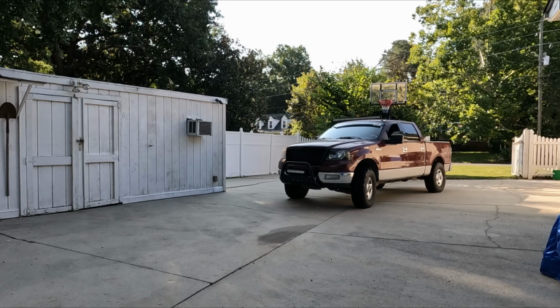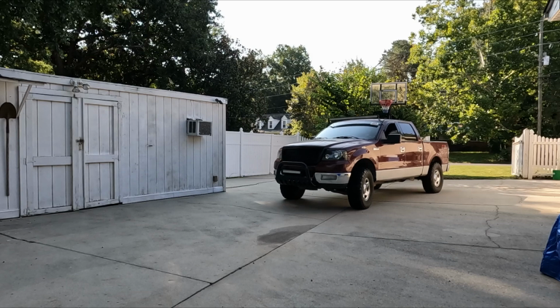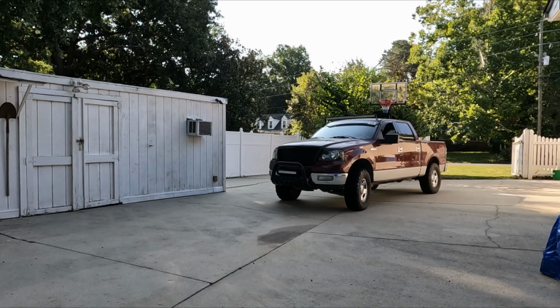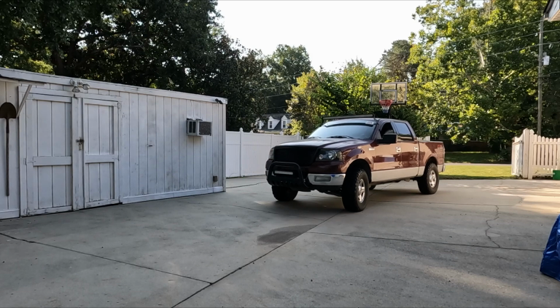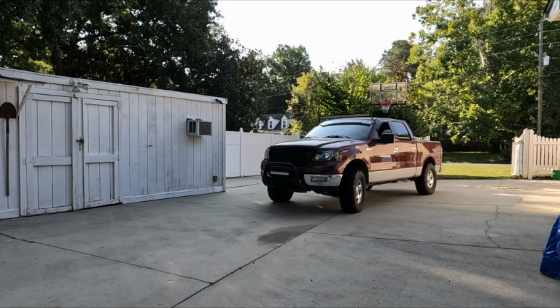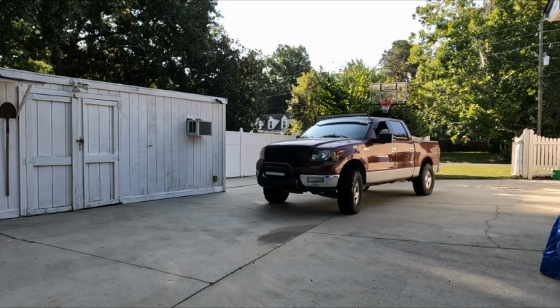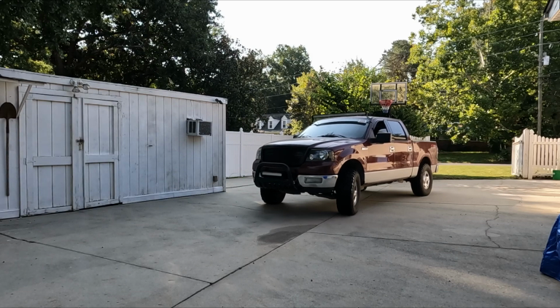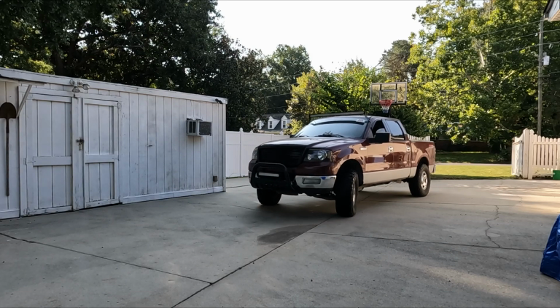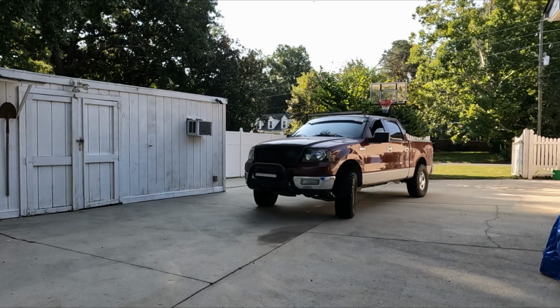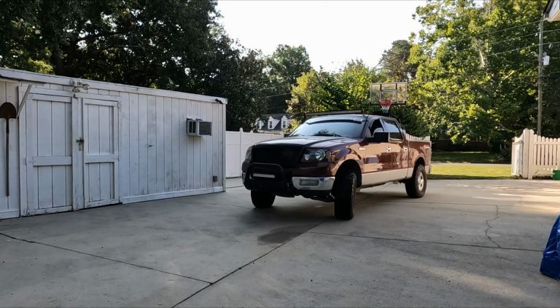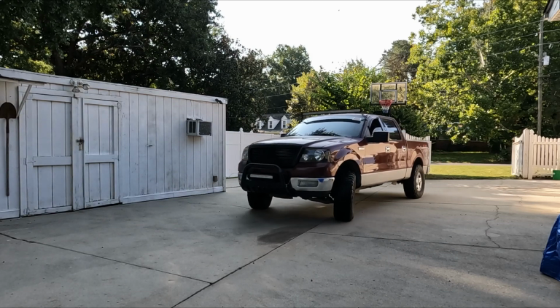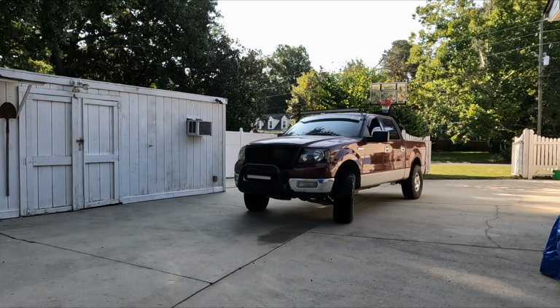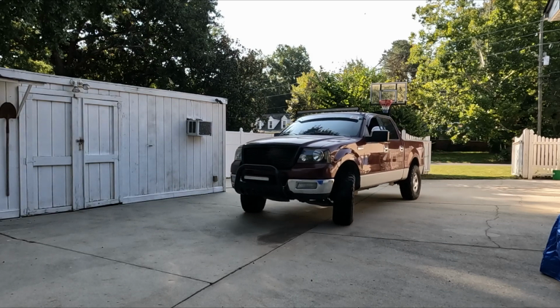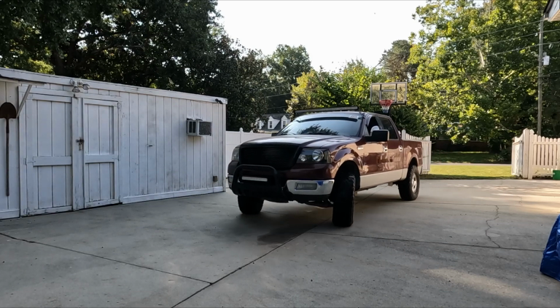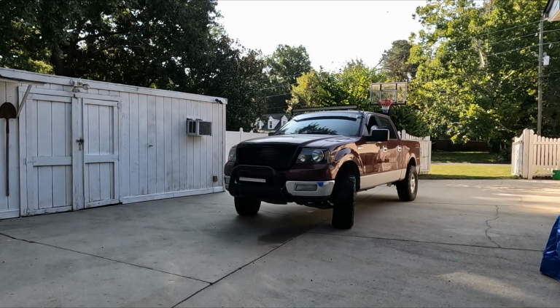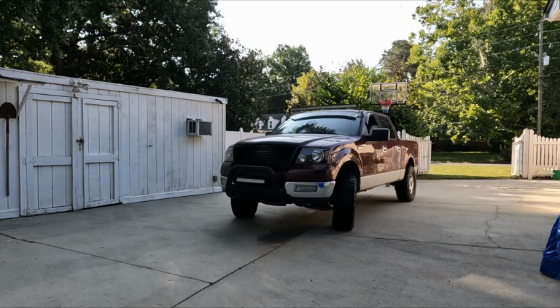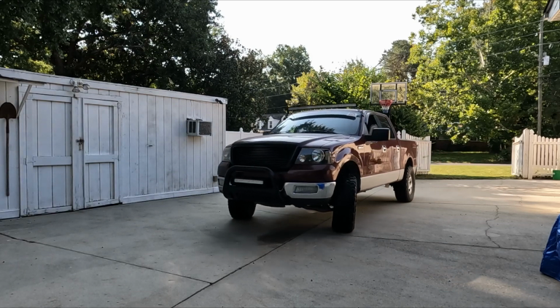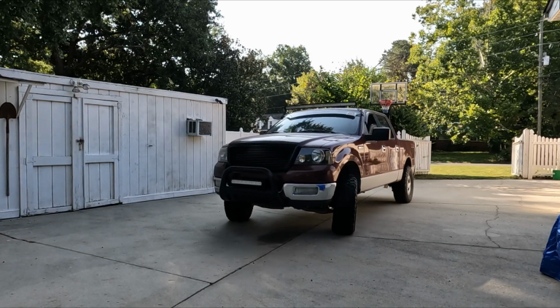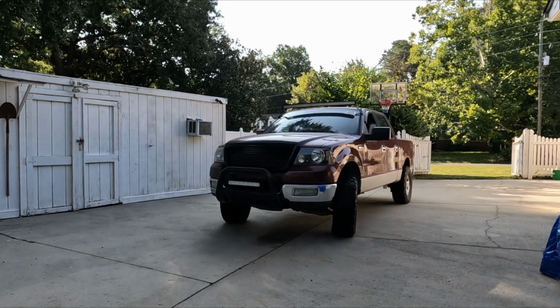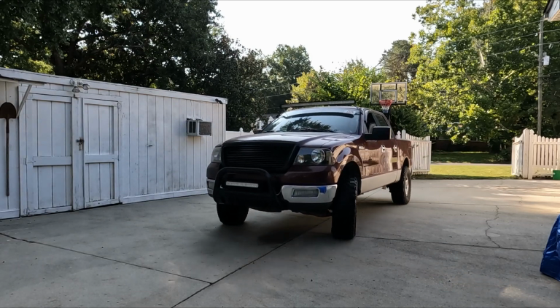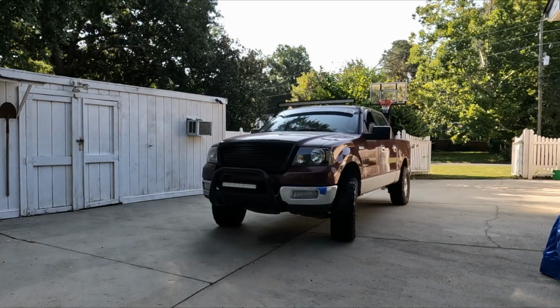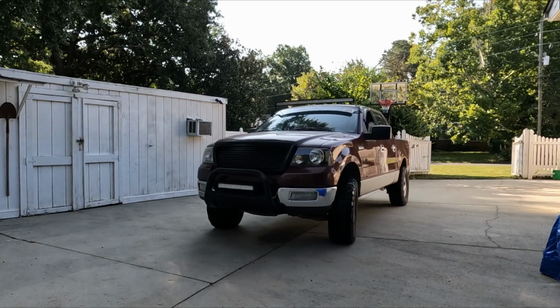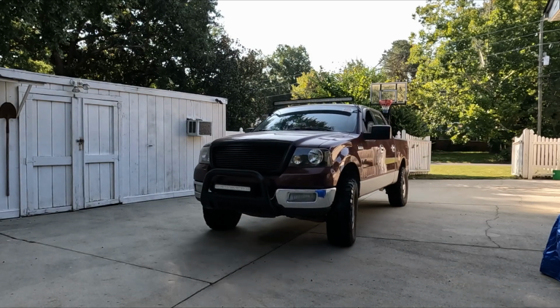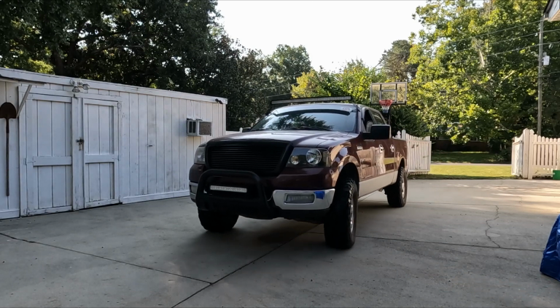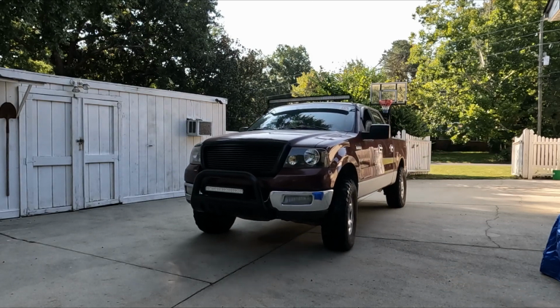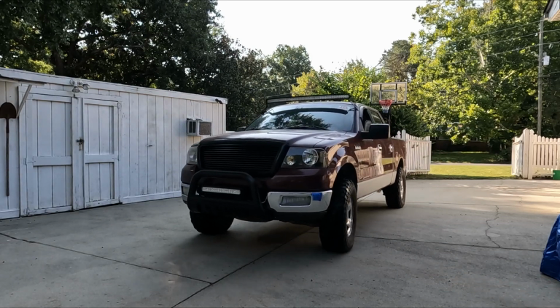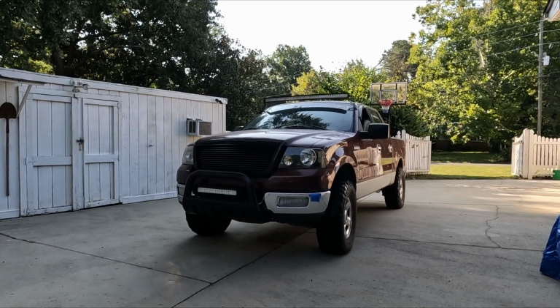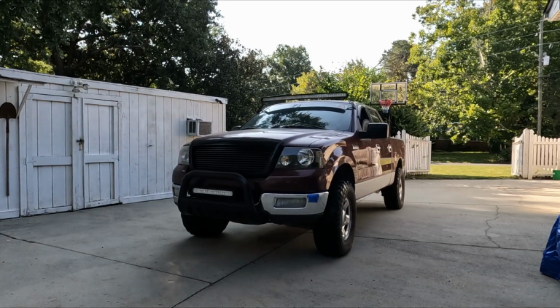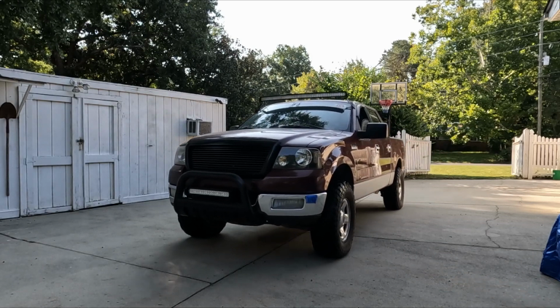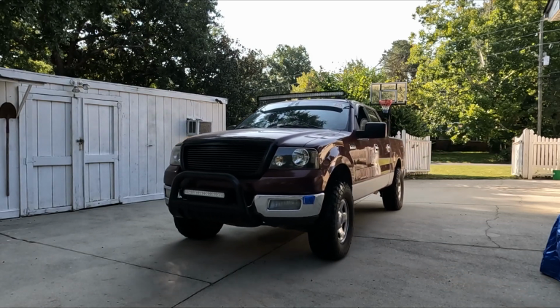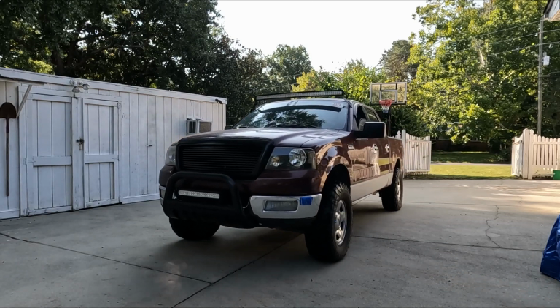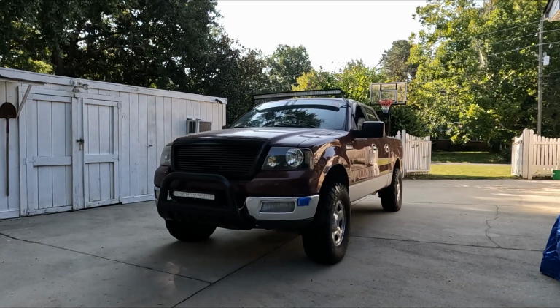Hello everyone, welcome to my channel. This is episode 3 of Project F-150.